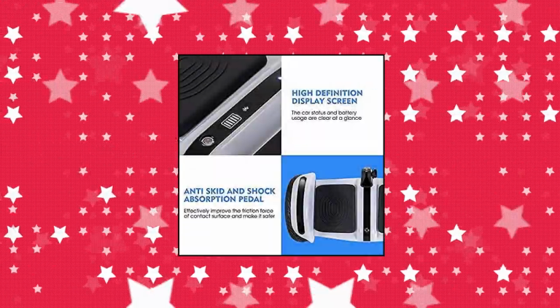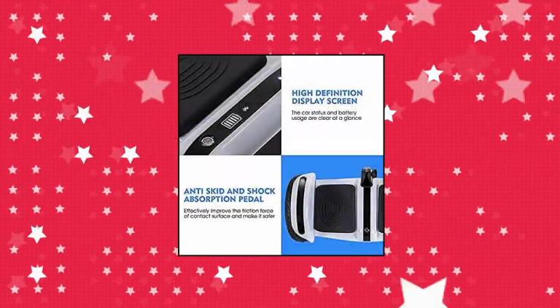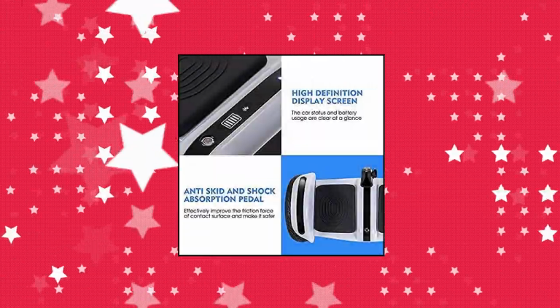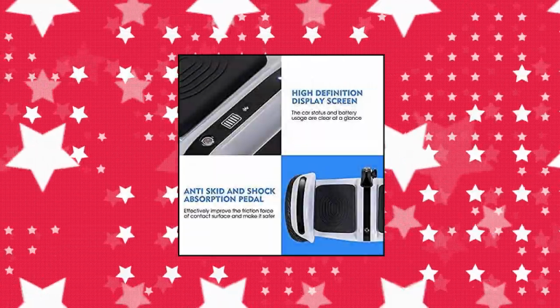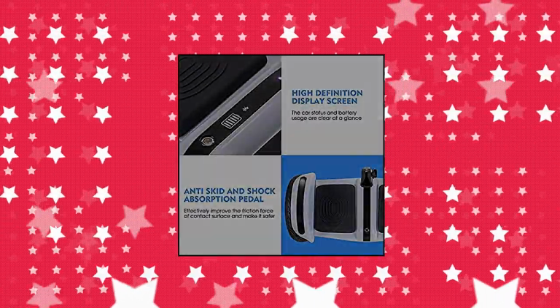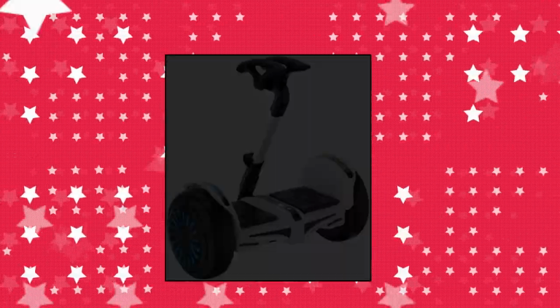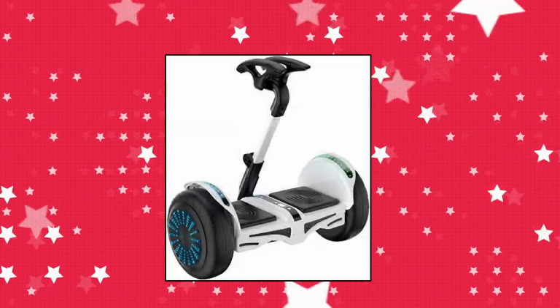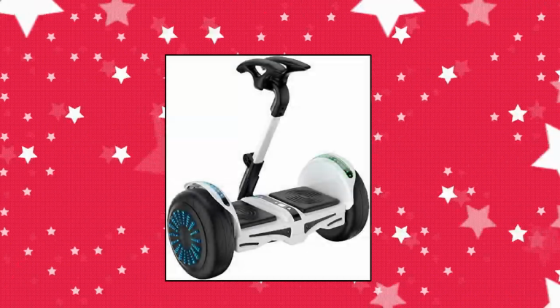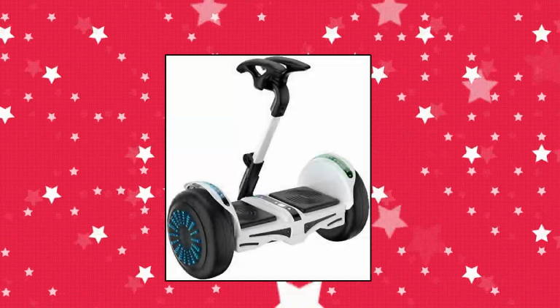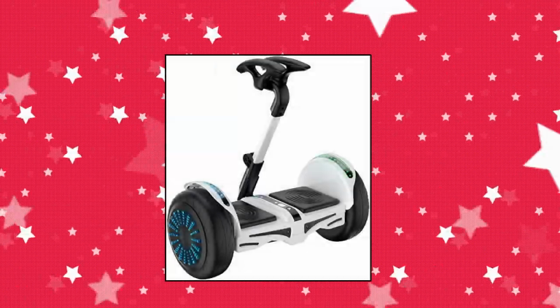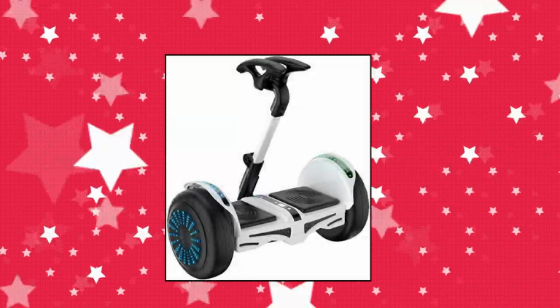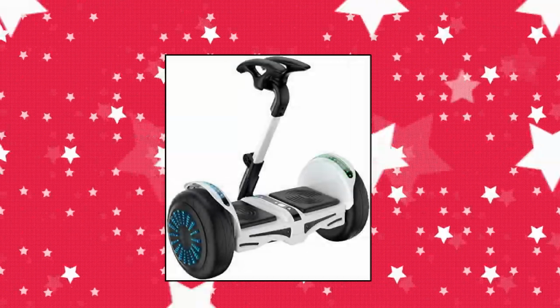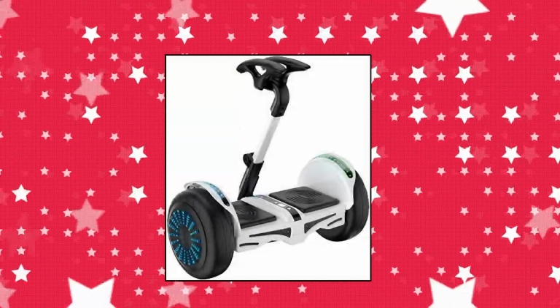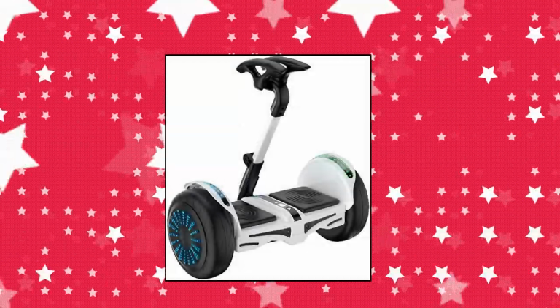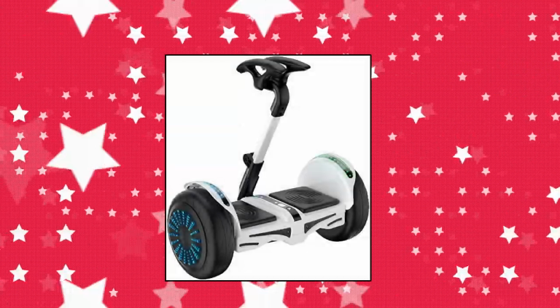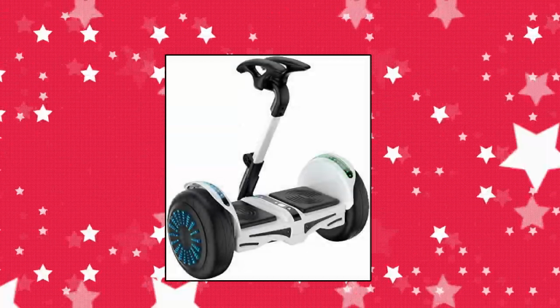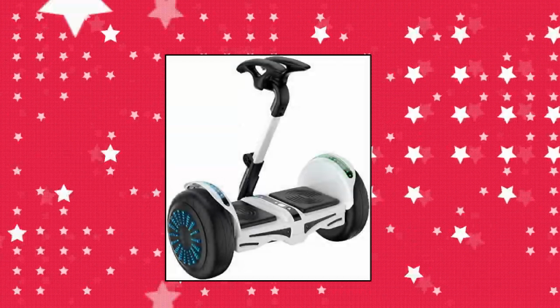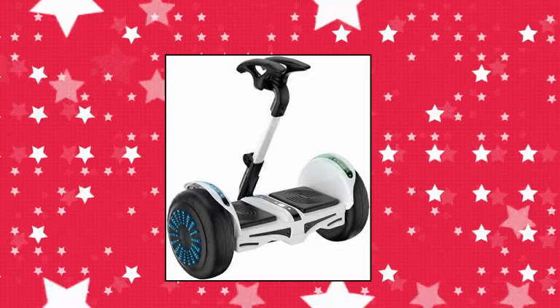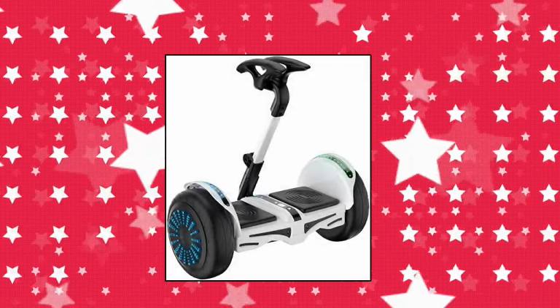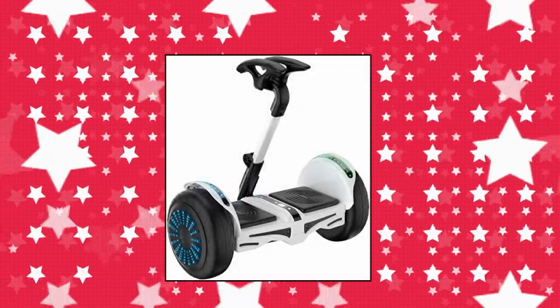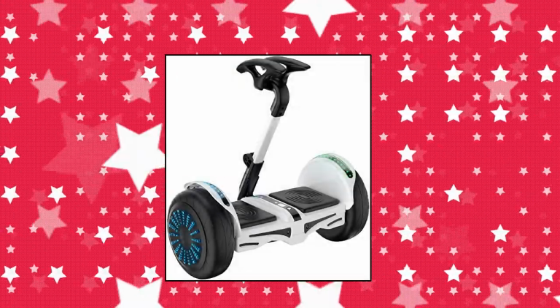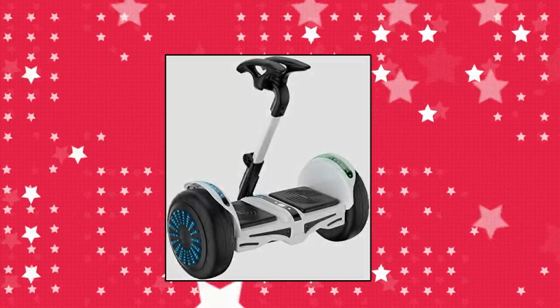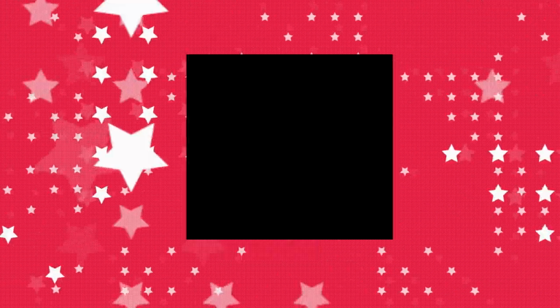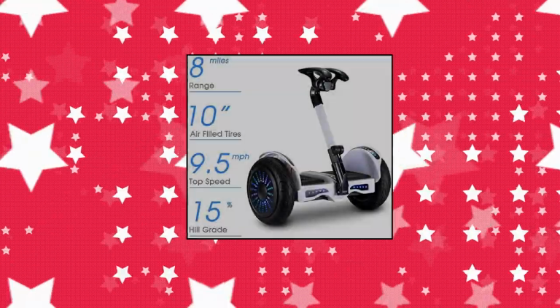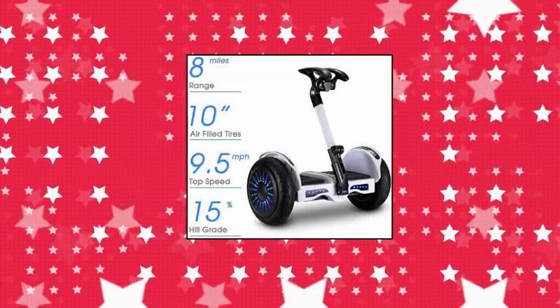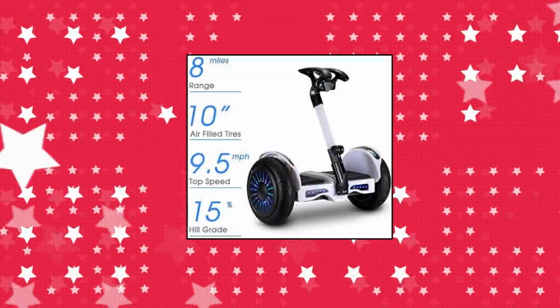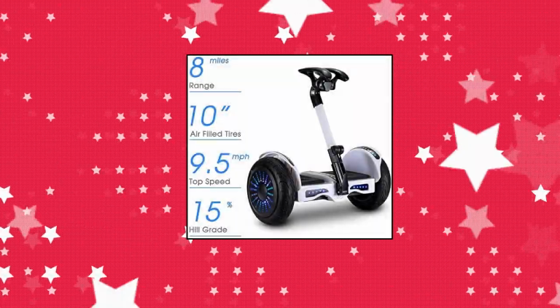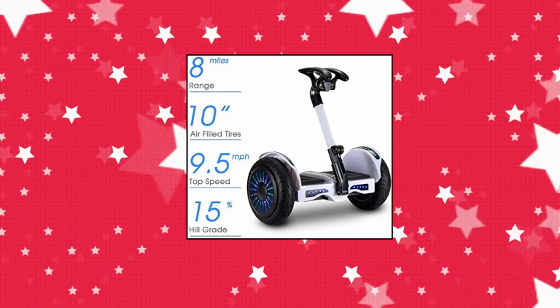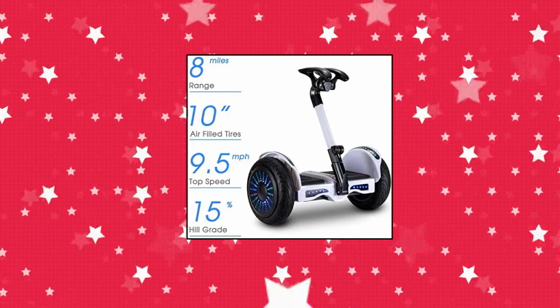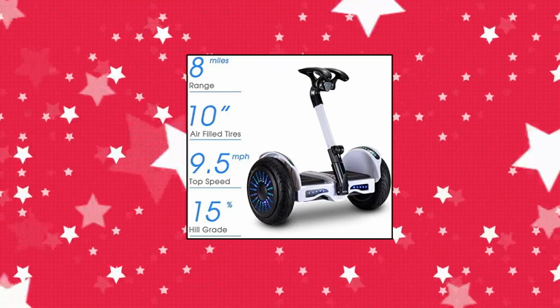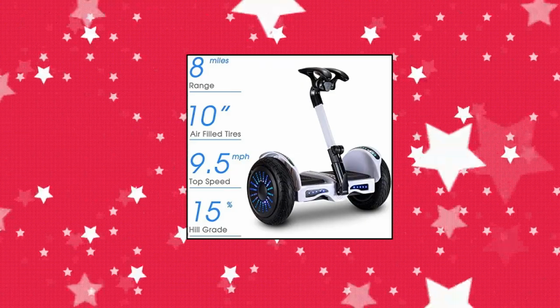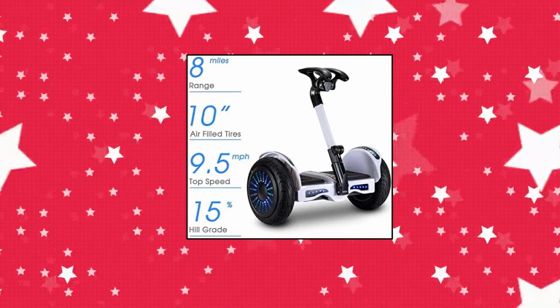This smart self-balancing electric scooter's moving direction is controlled by your body balance. Move your body center of gravity forward and the hoverboard wheel moves forward.